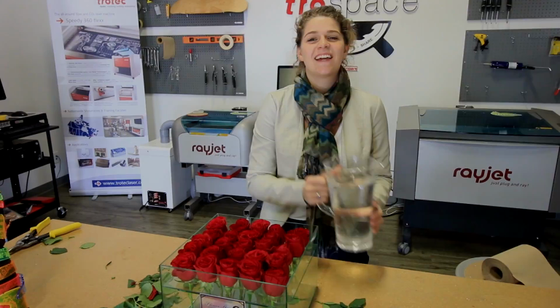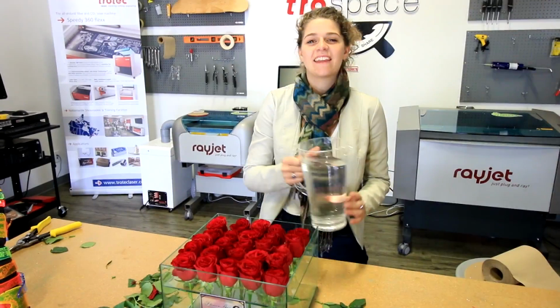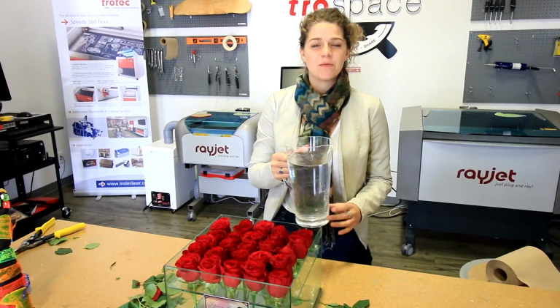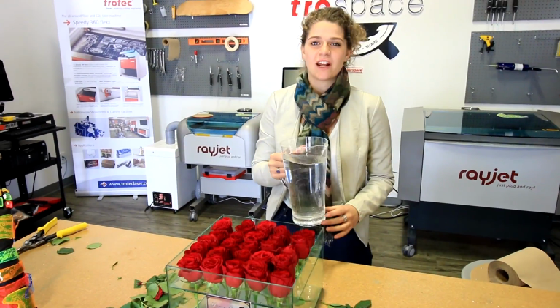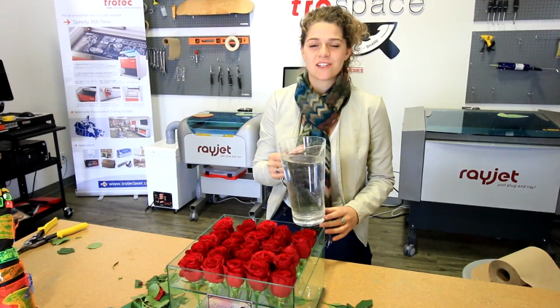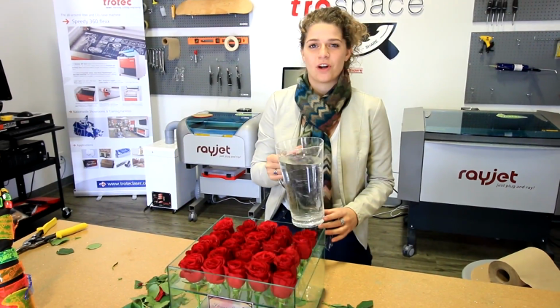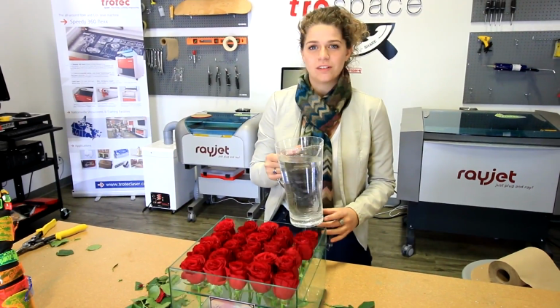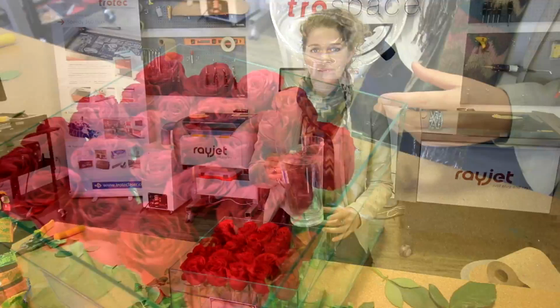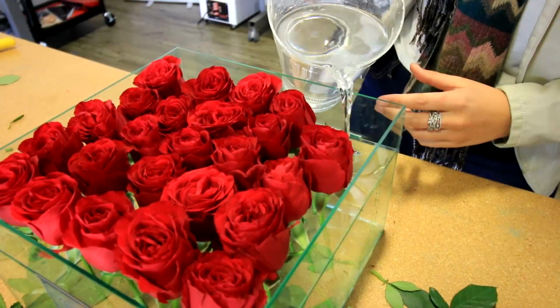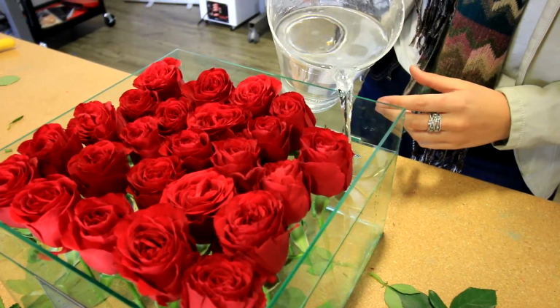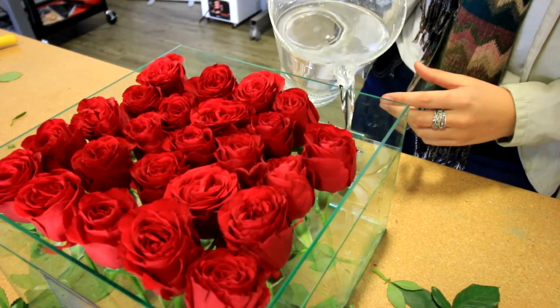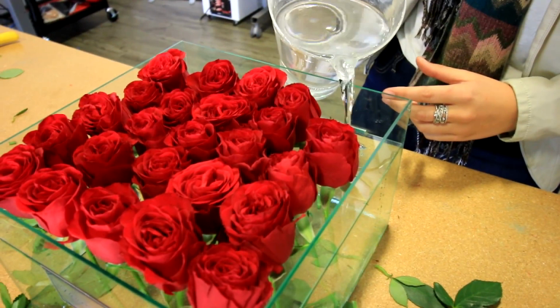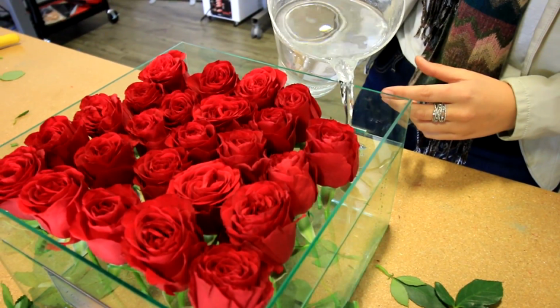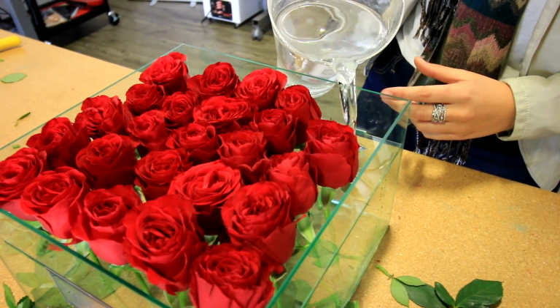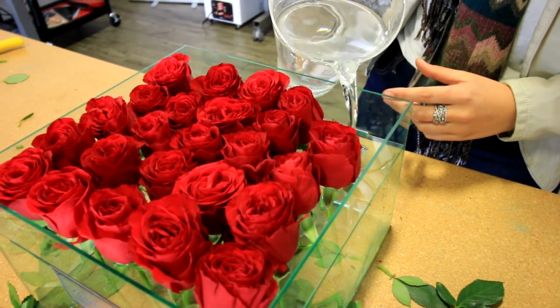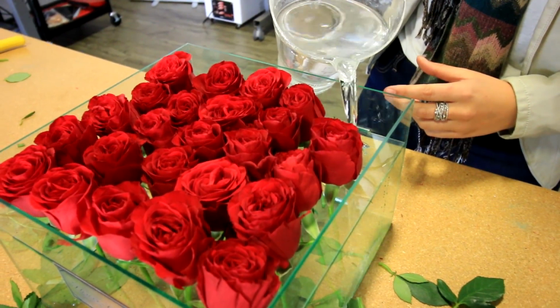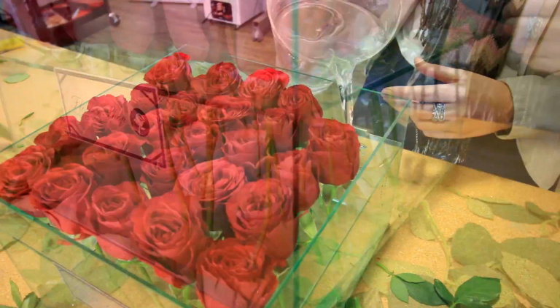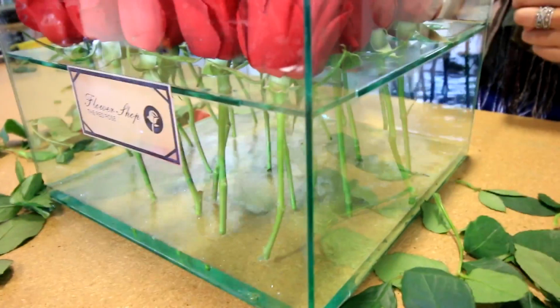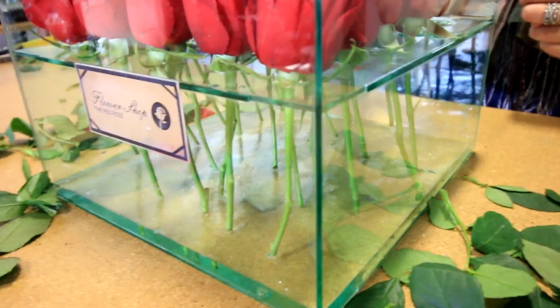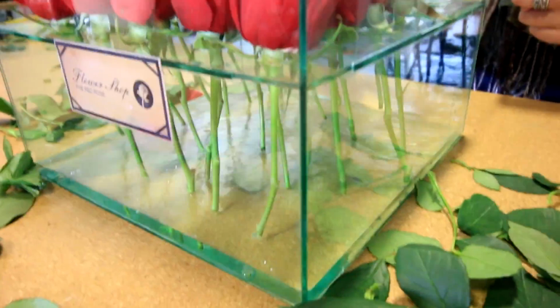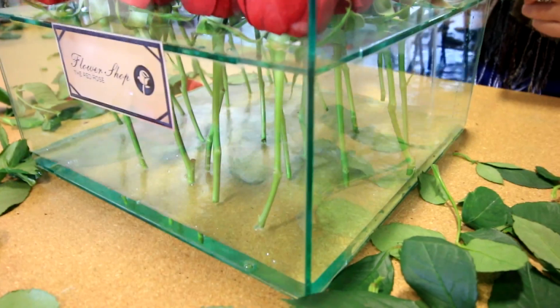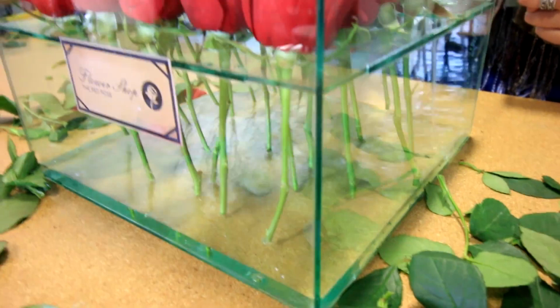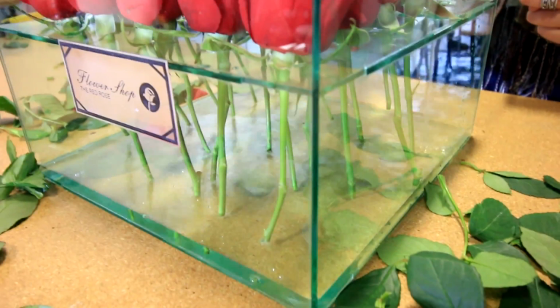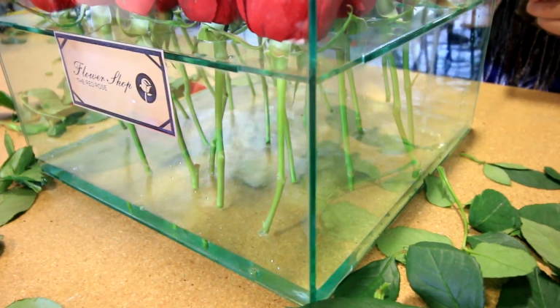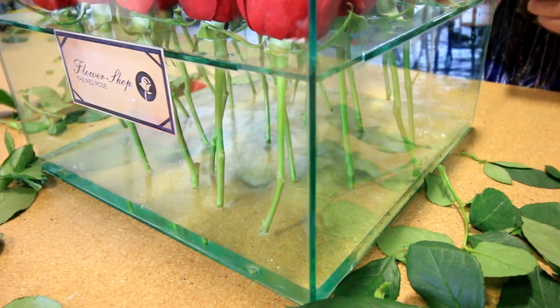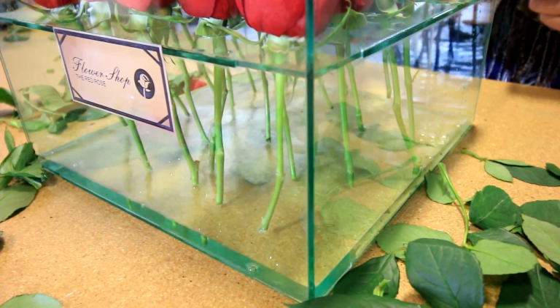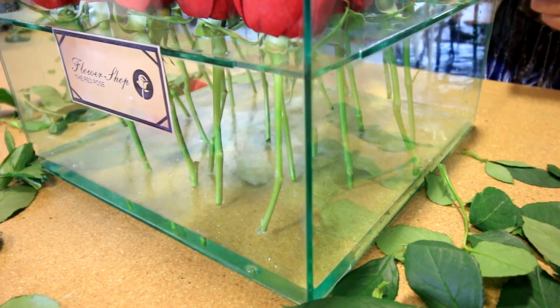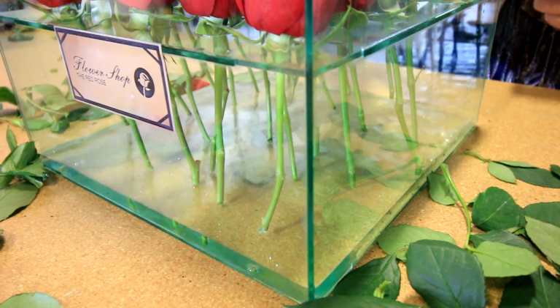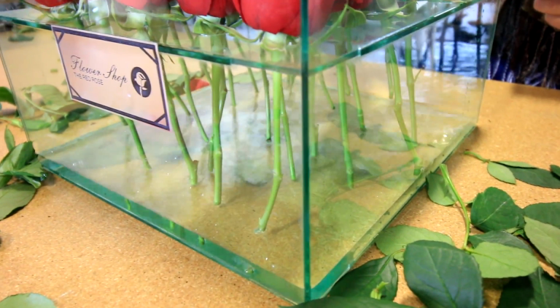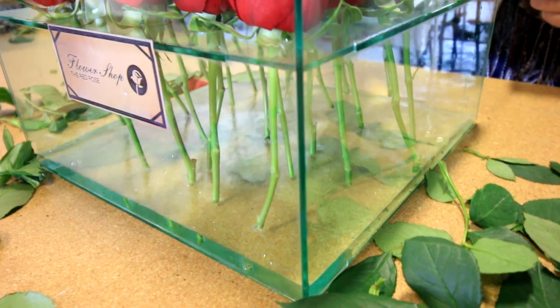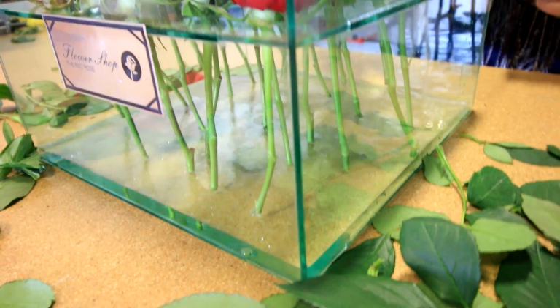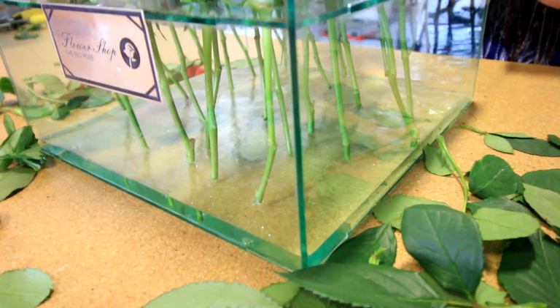And now I'm just going to add some water. You can see that the acrylic glue seals the edges together.